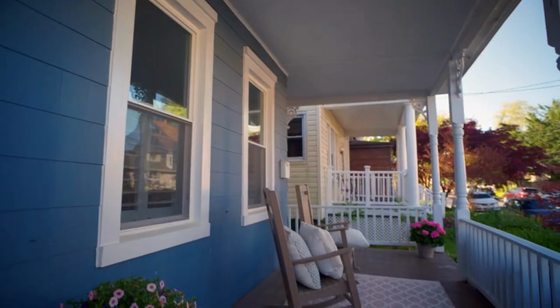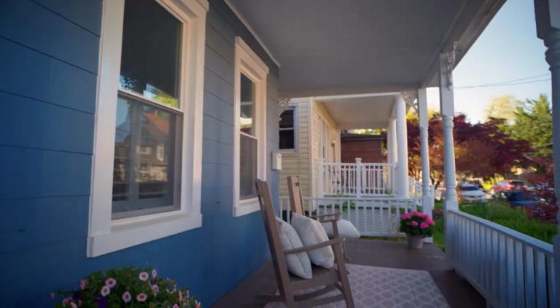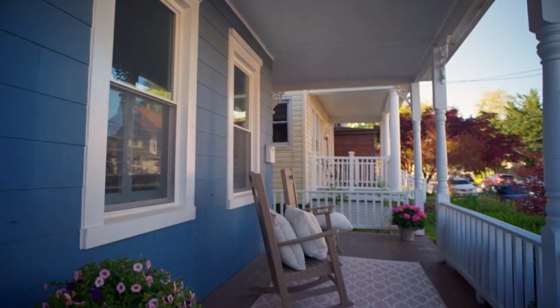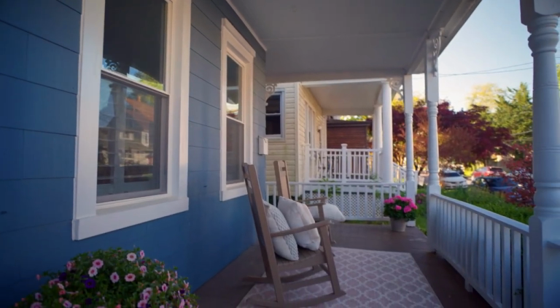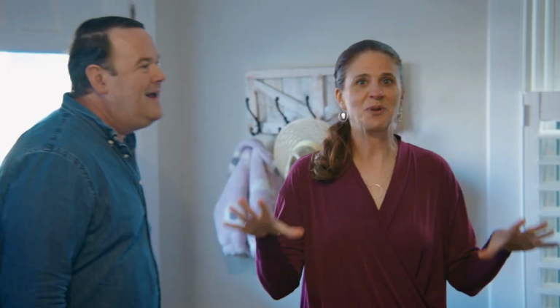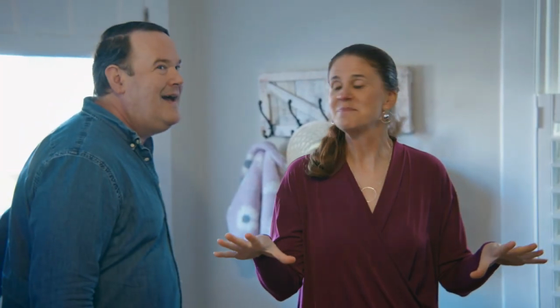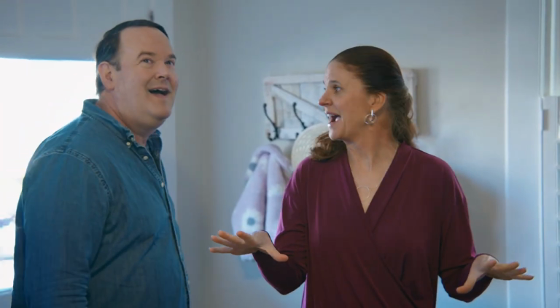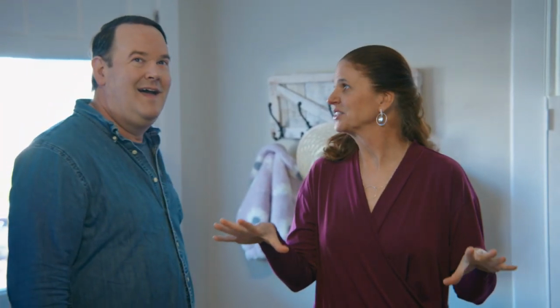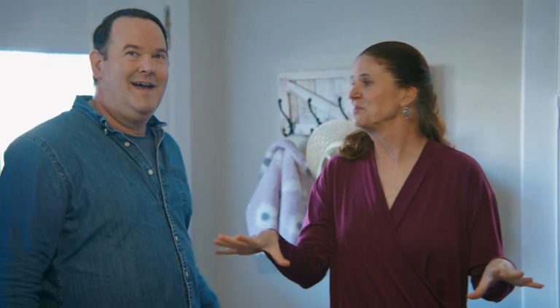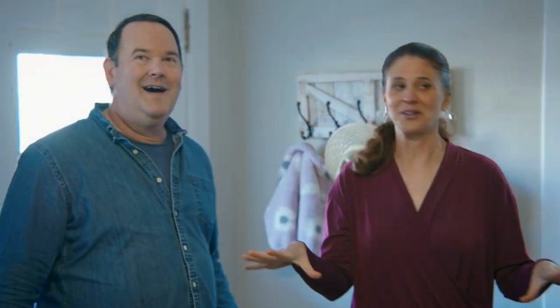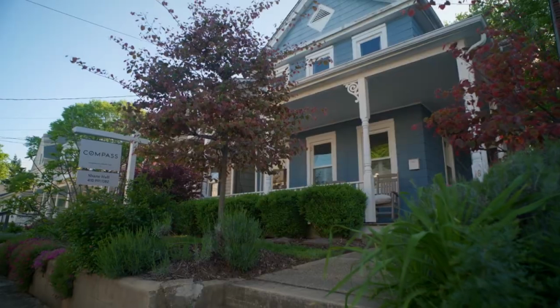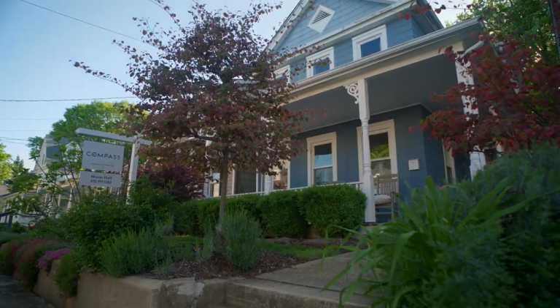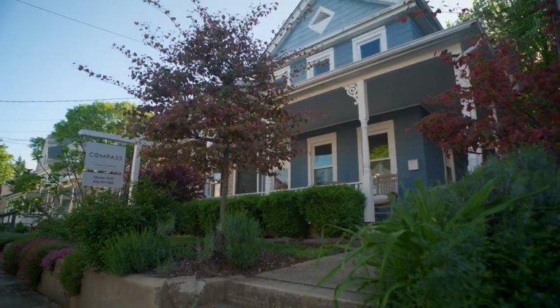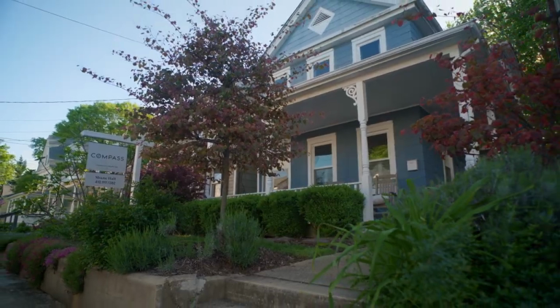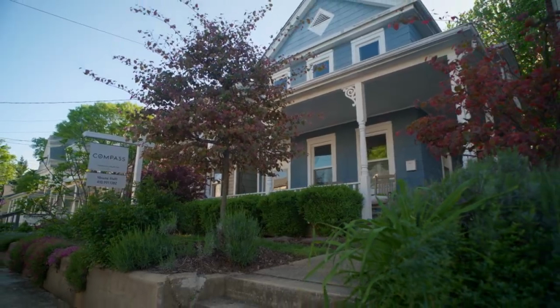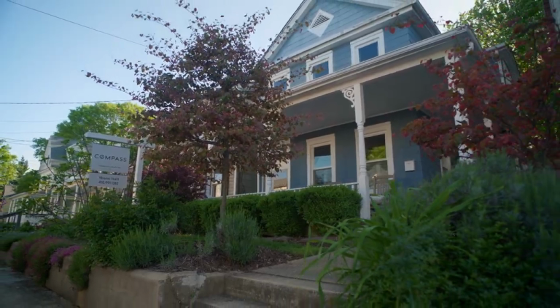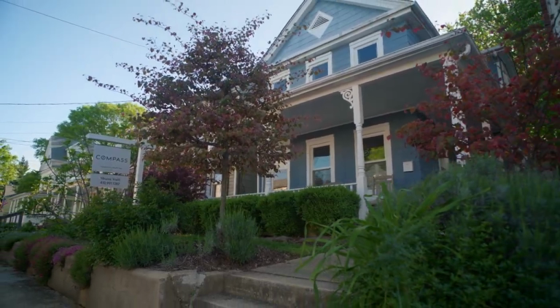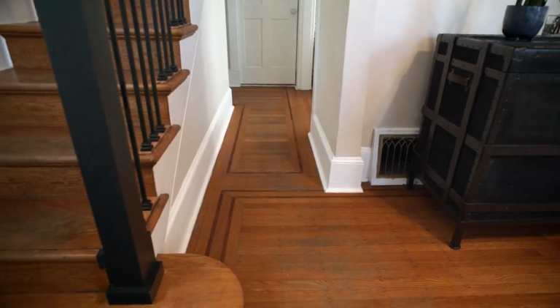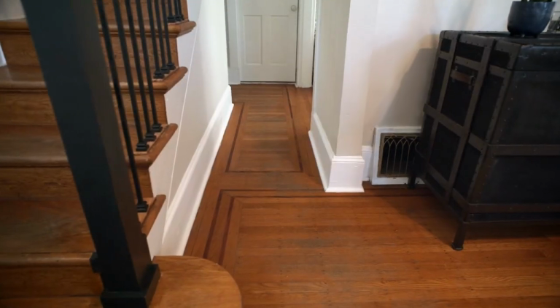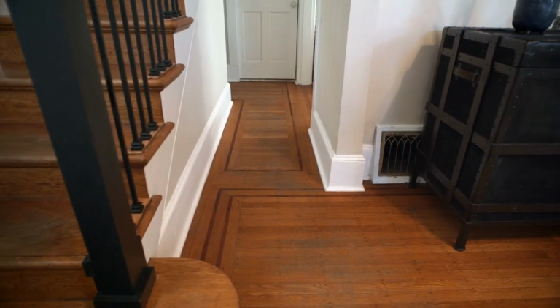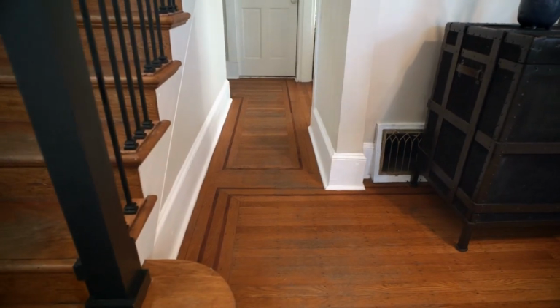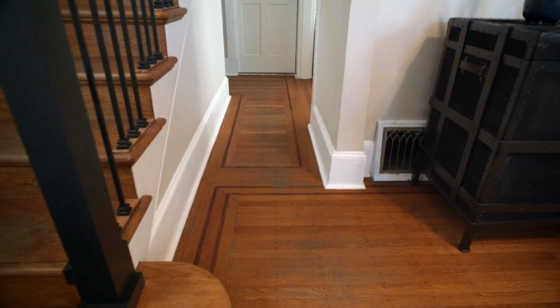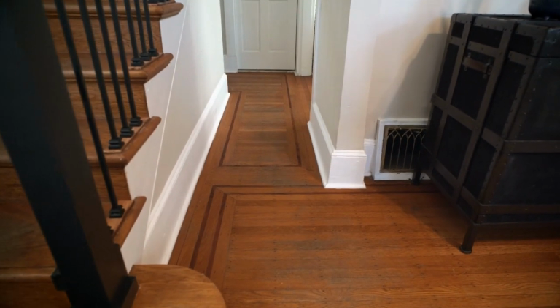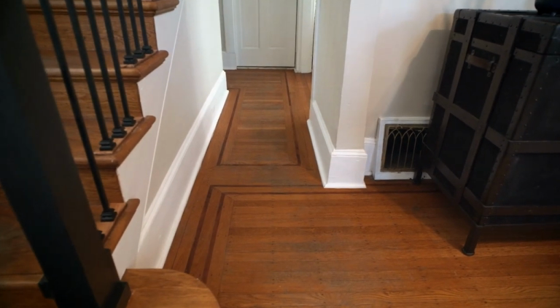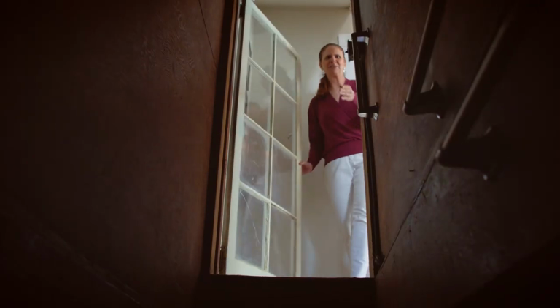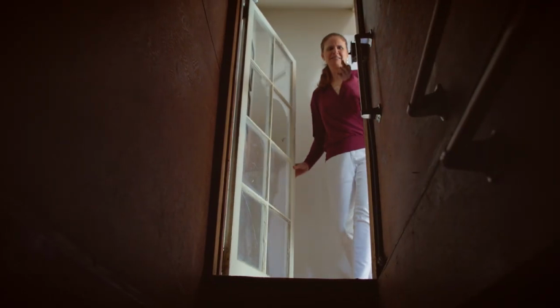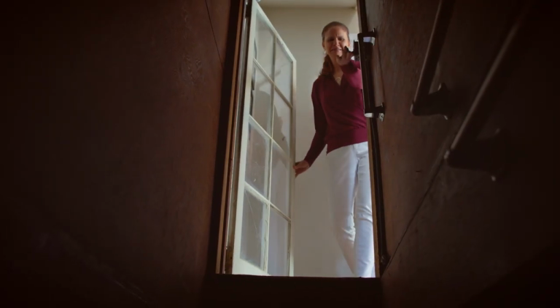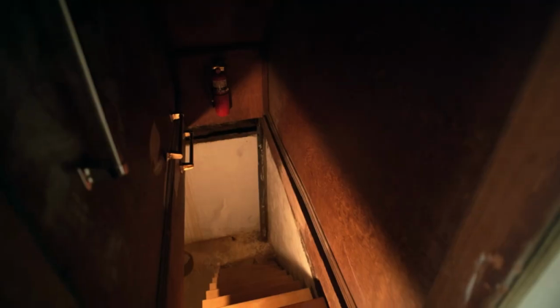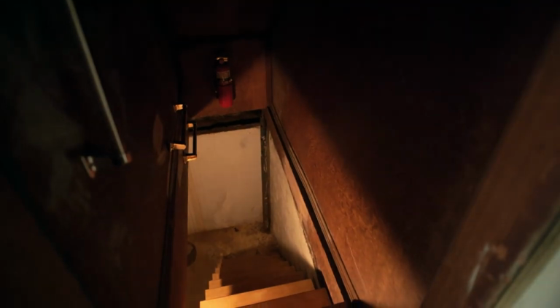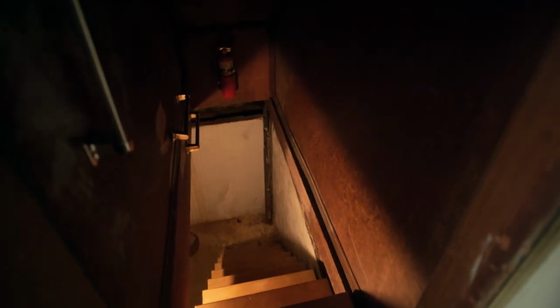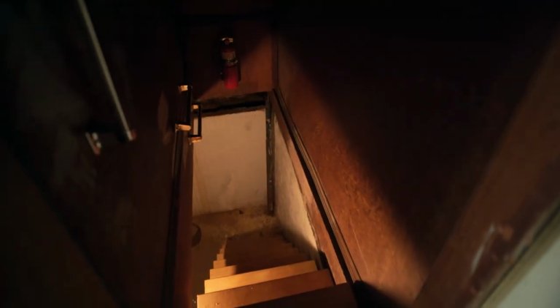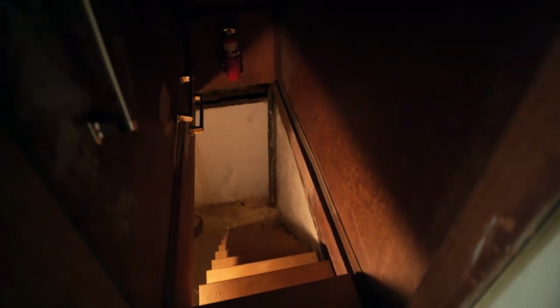This is taking me right back to my grandmother's house. They don't make them like this anymore. Oh my gosh, I'm not going down there.